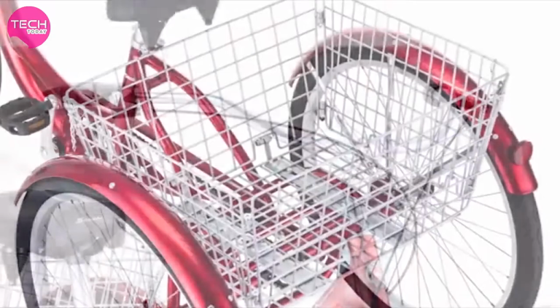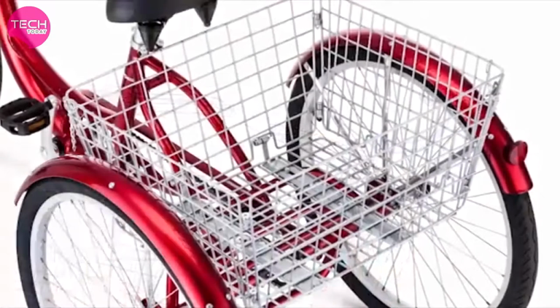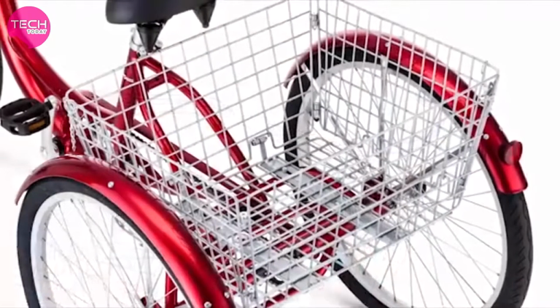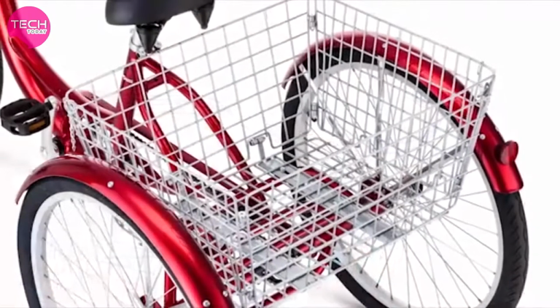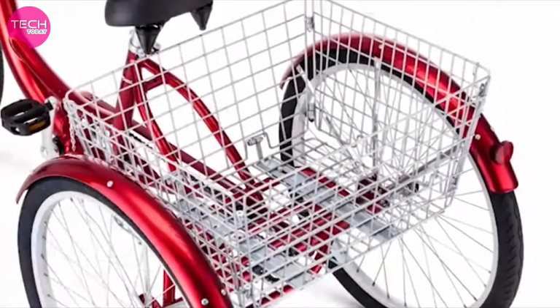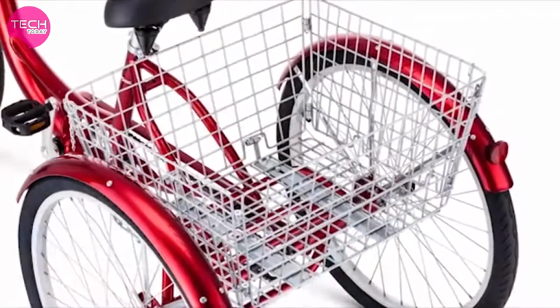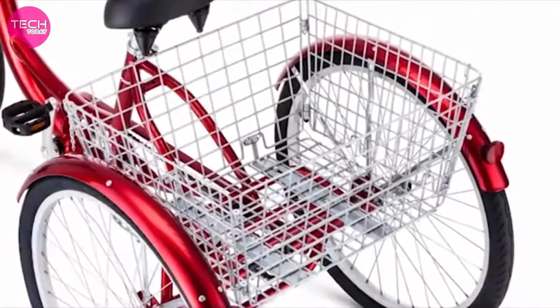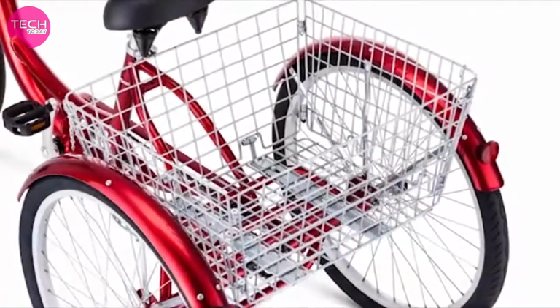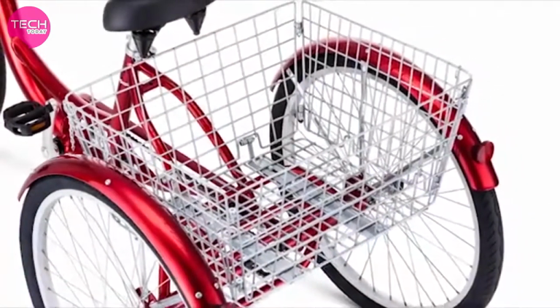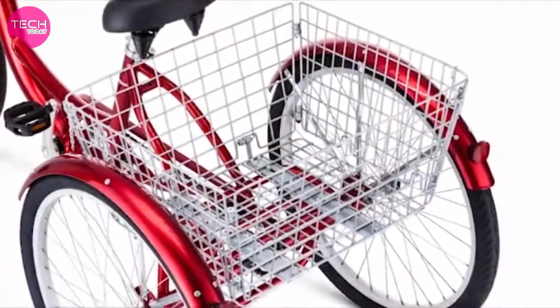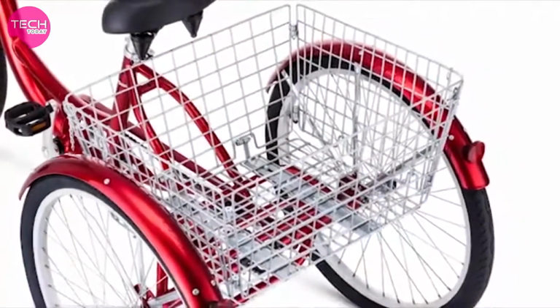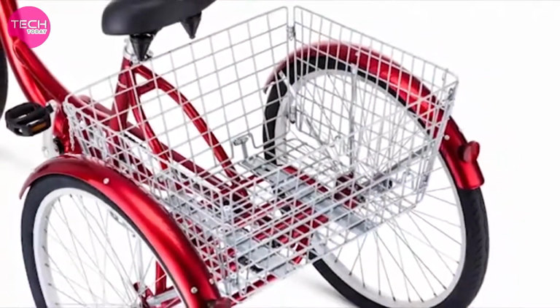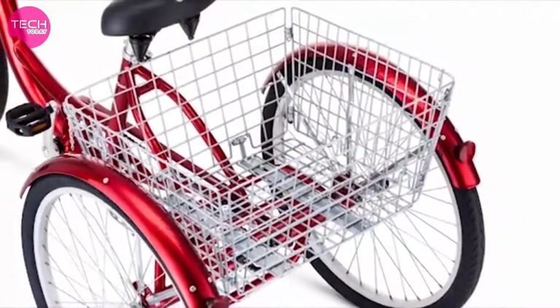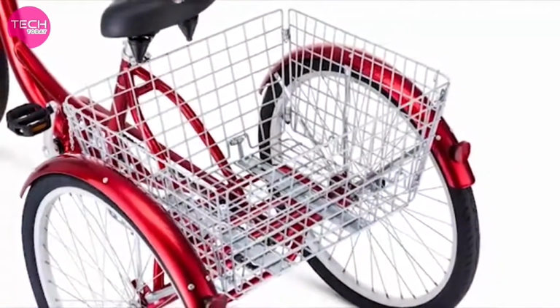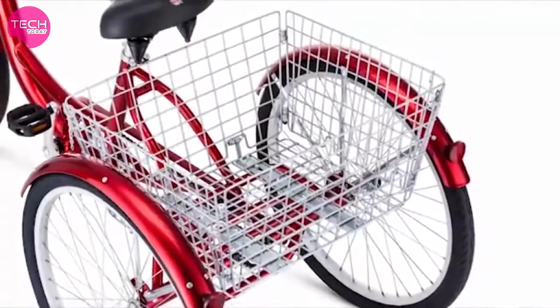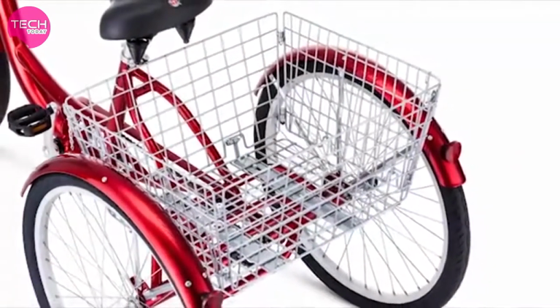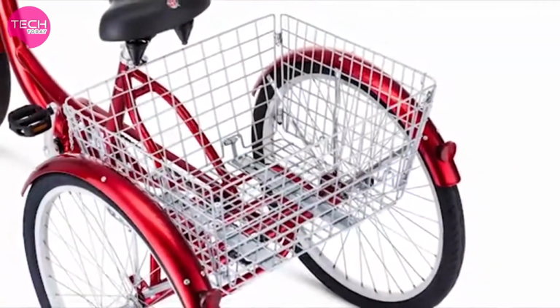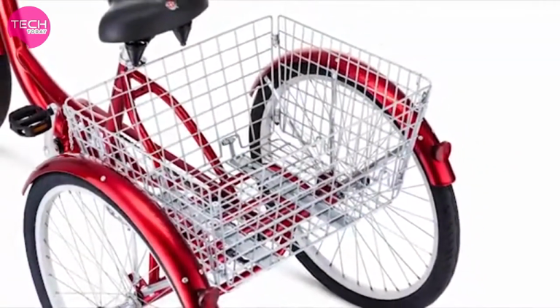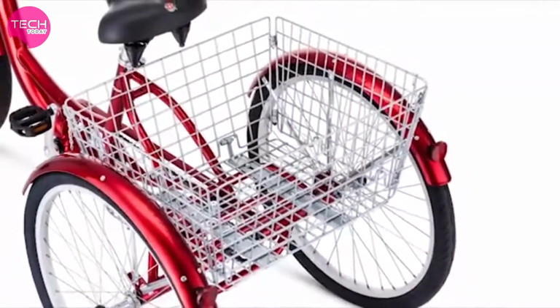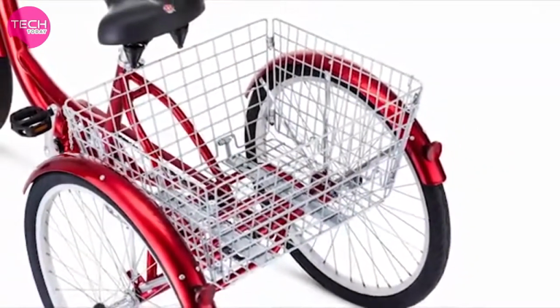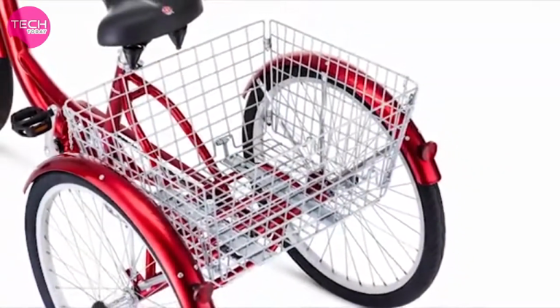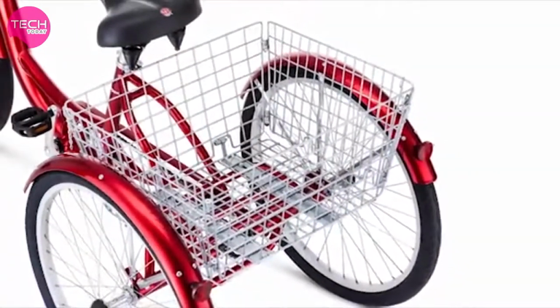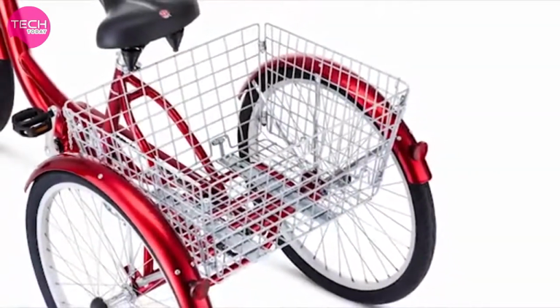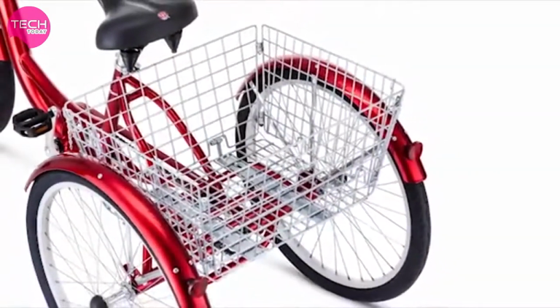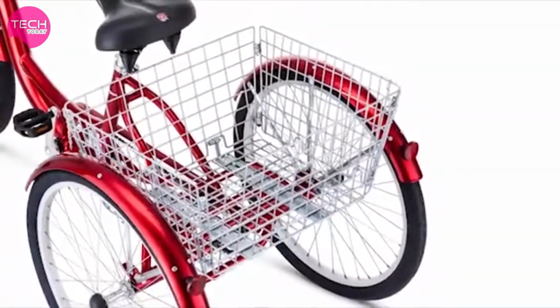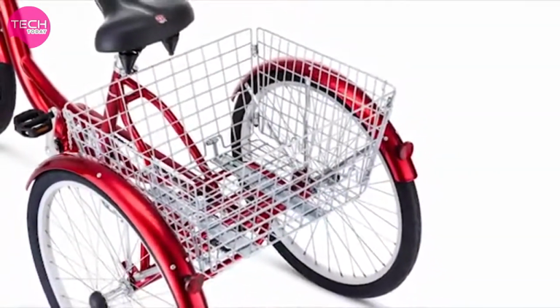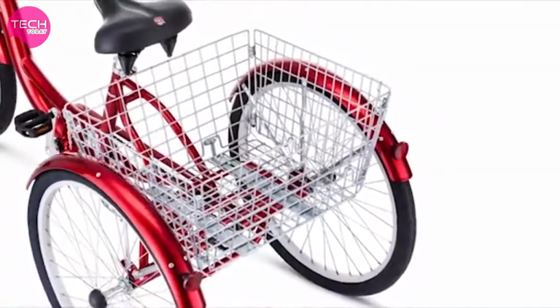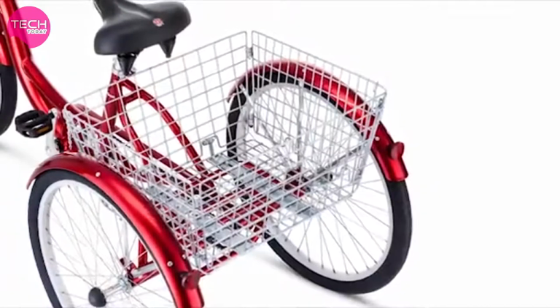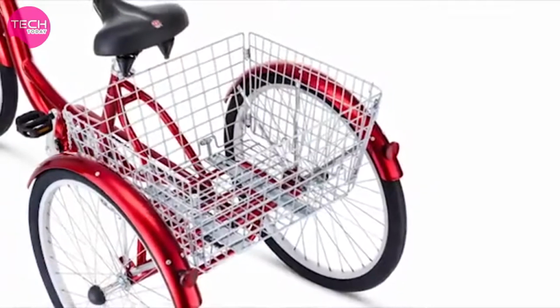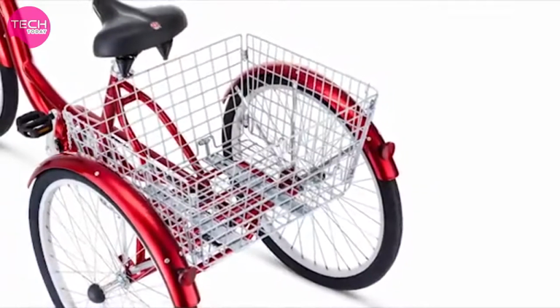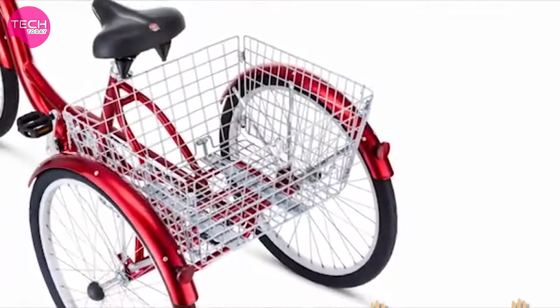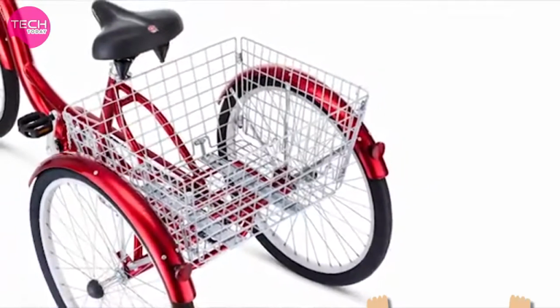The wire basket is great for carrying groceries, books, picnic supplies, beach chairs, and more.